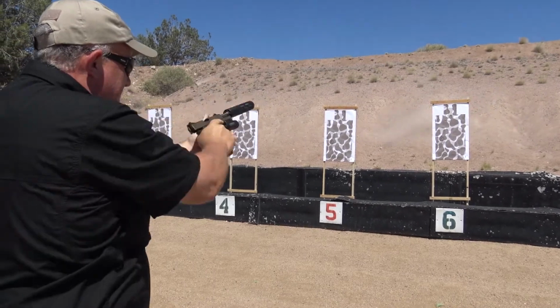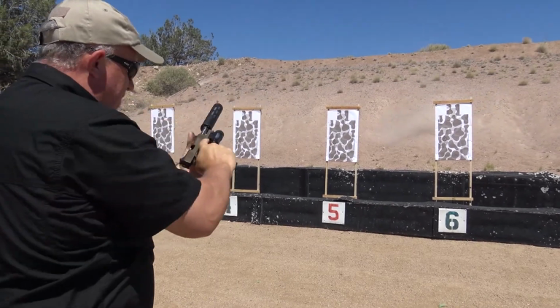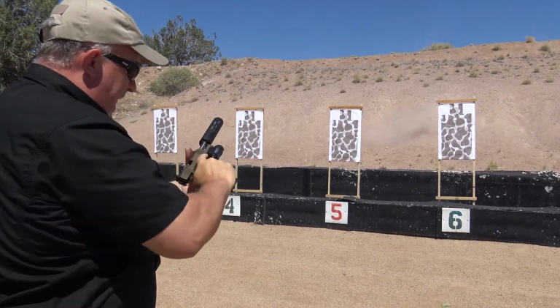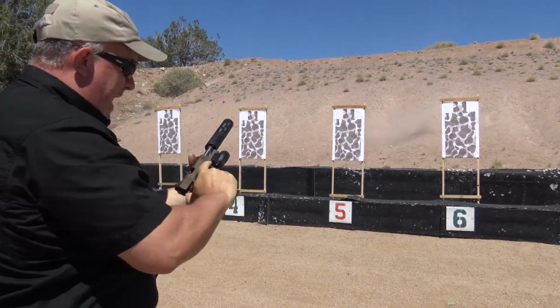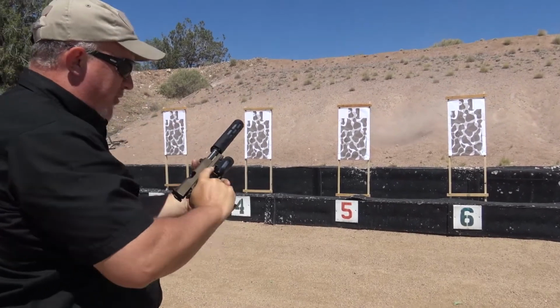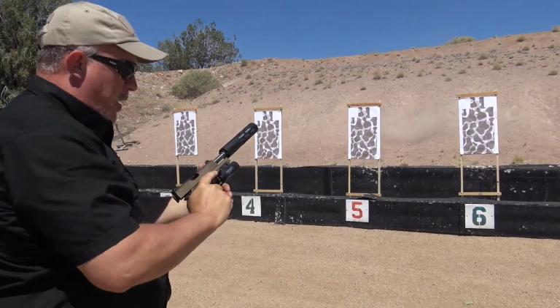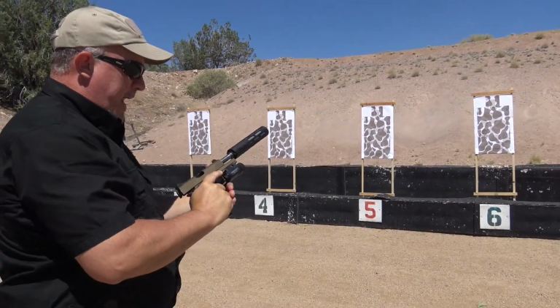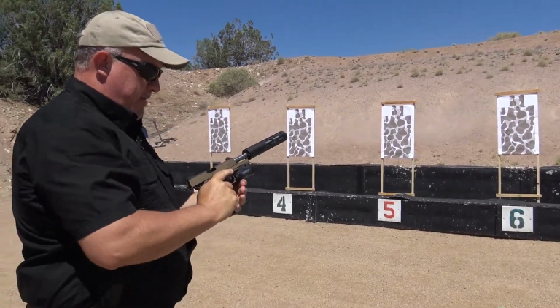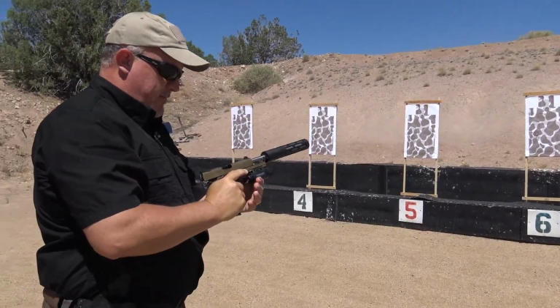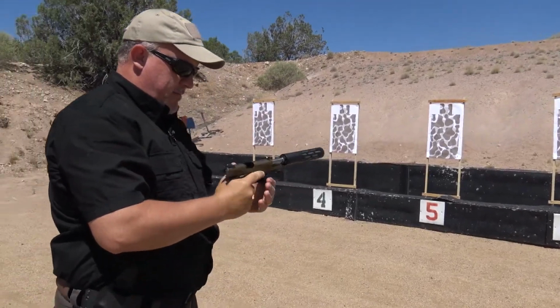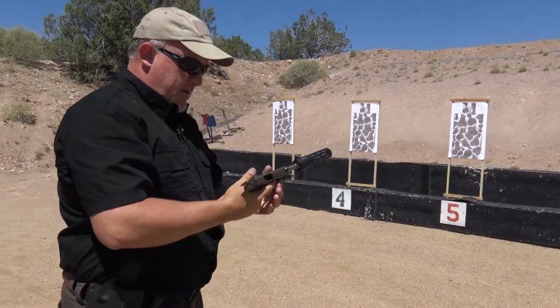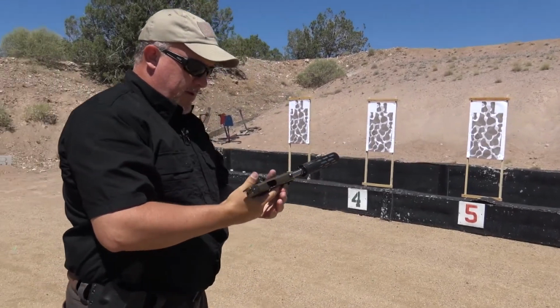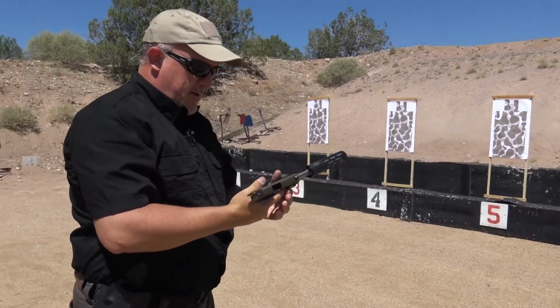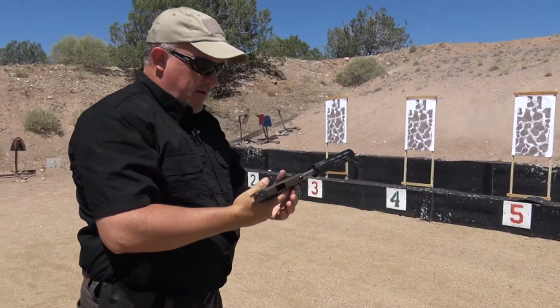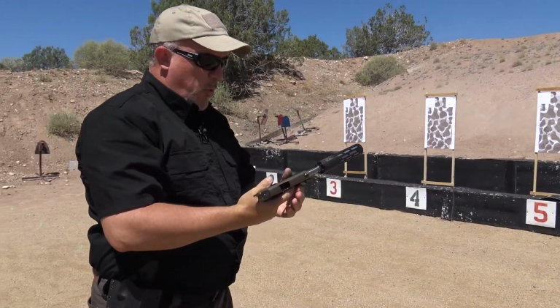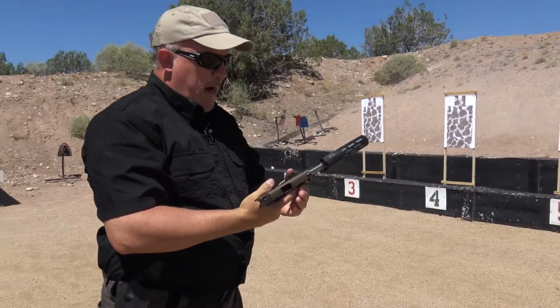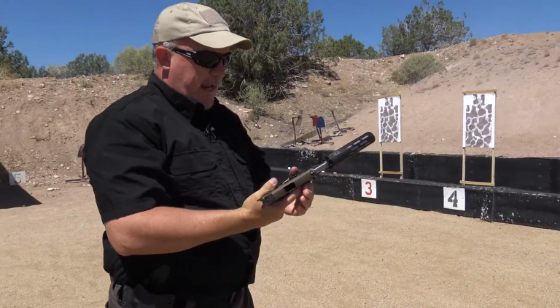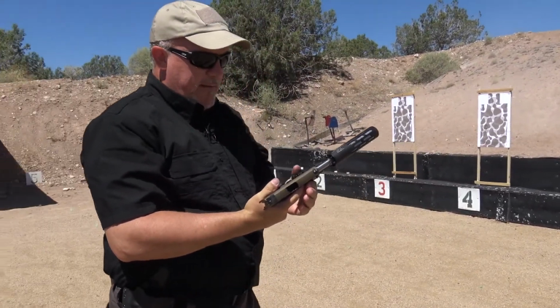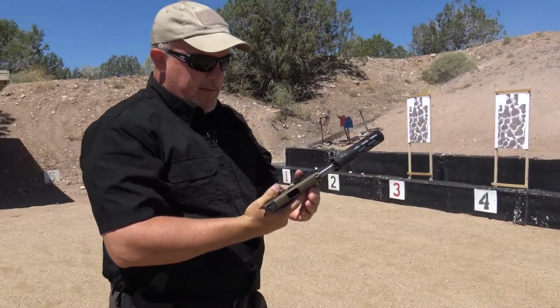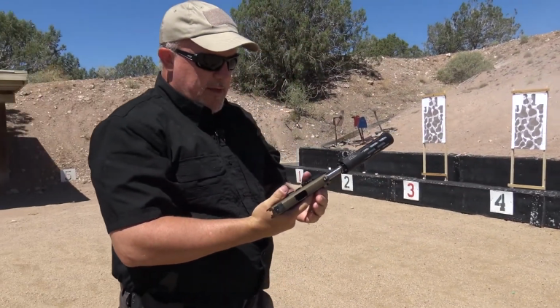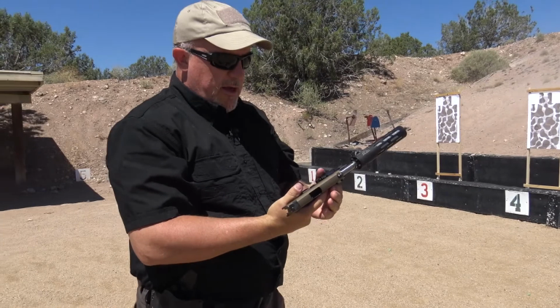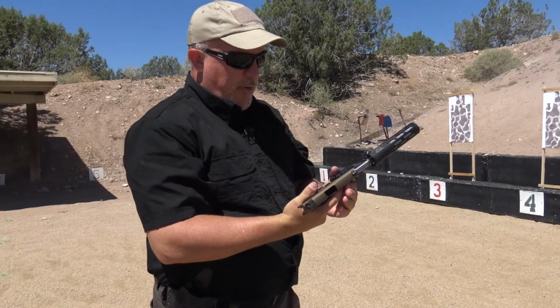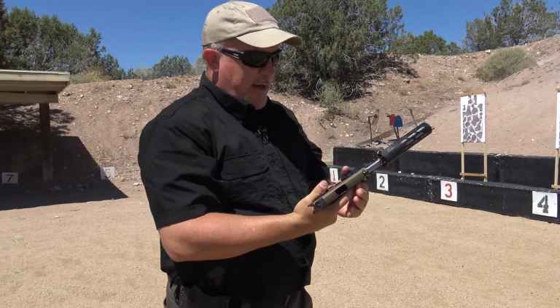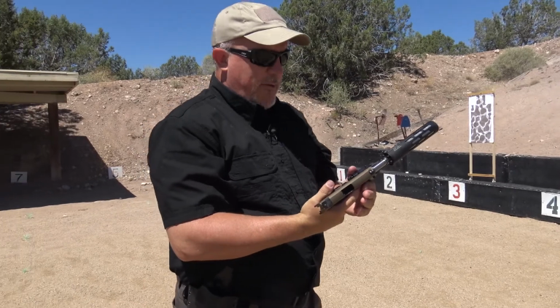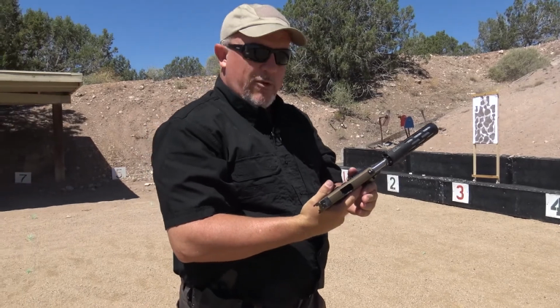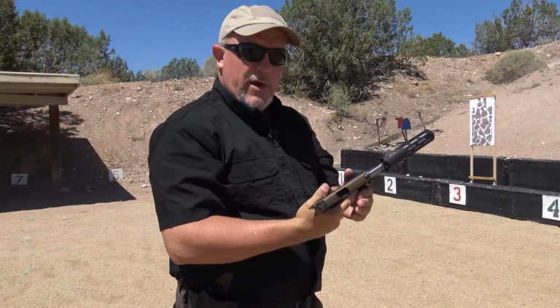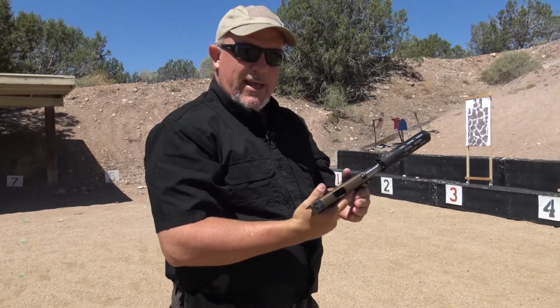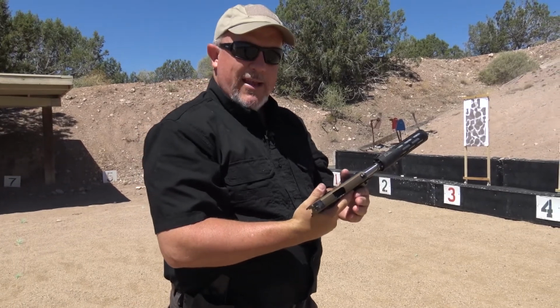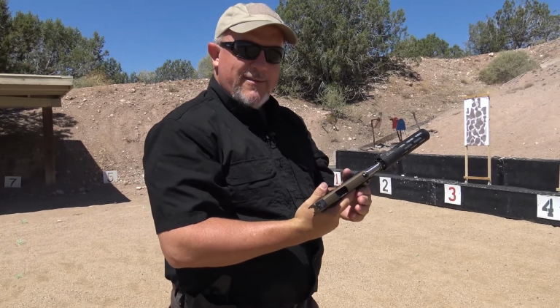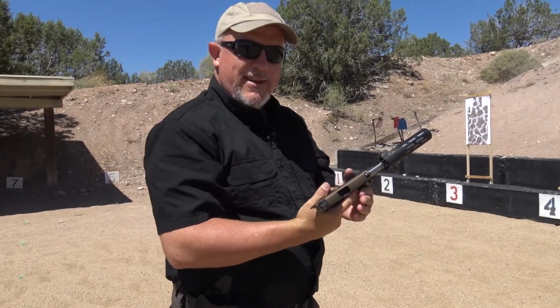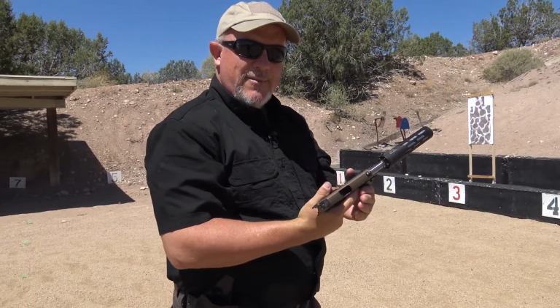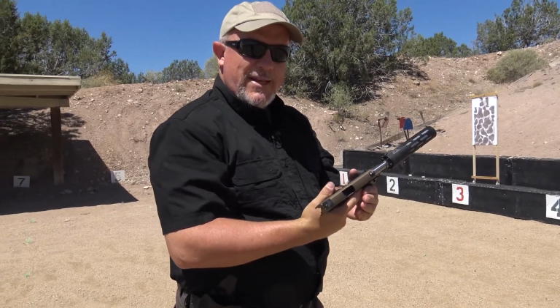That is quiet. Quiet. Great gun with a quiet can — it's tough to beat.